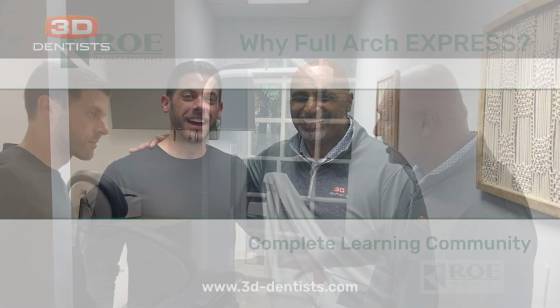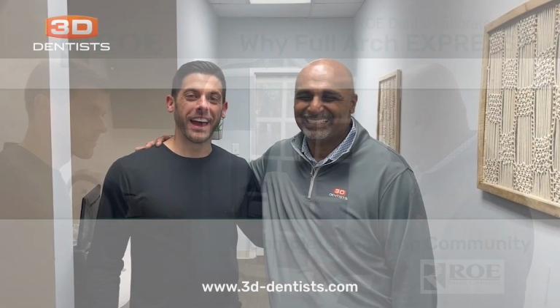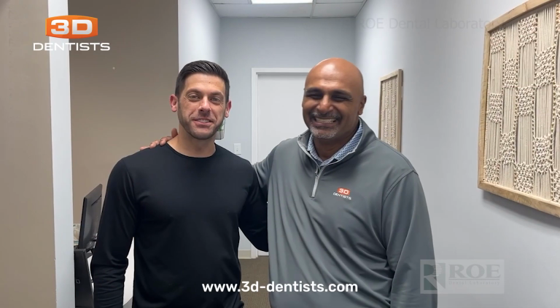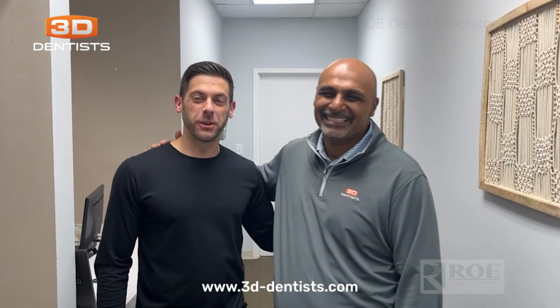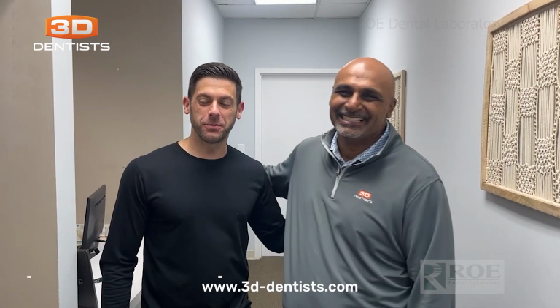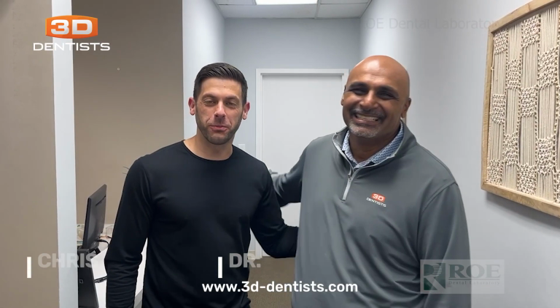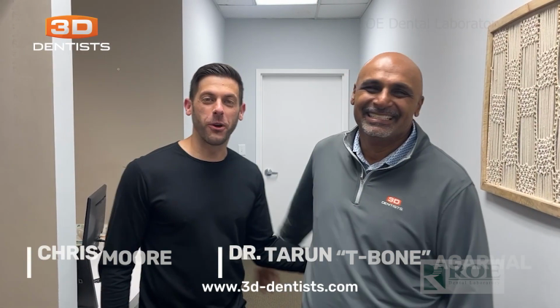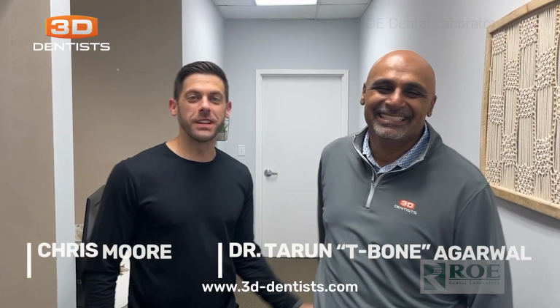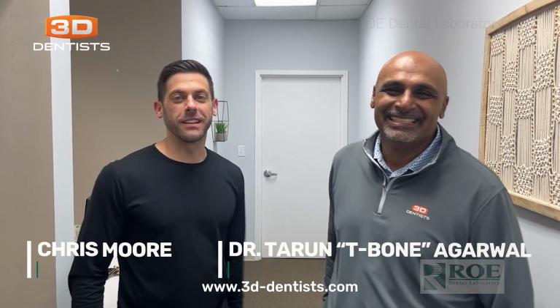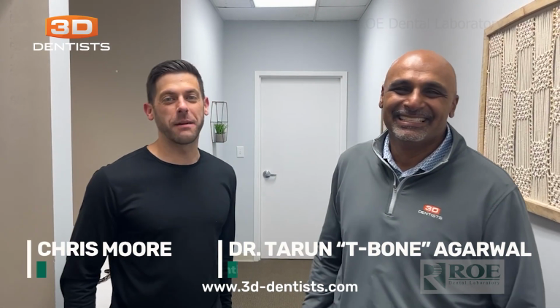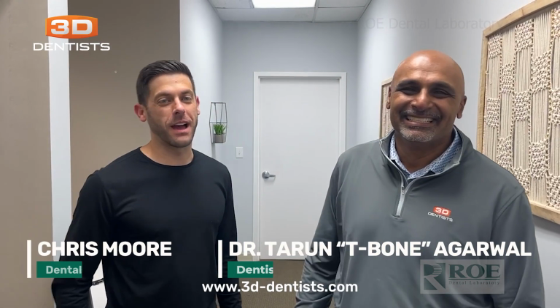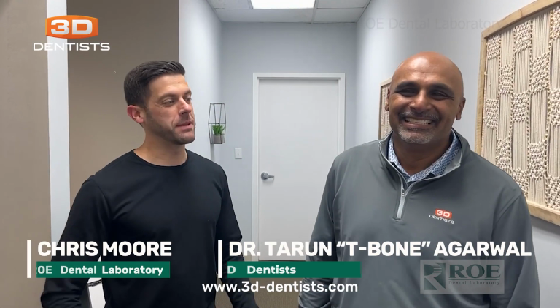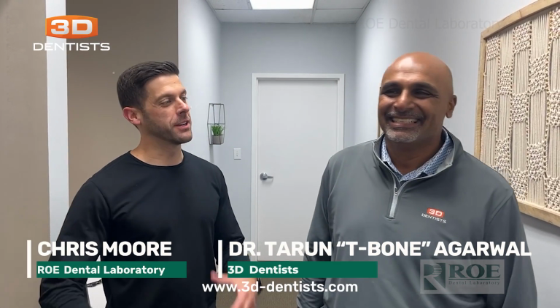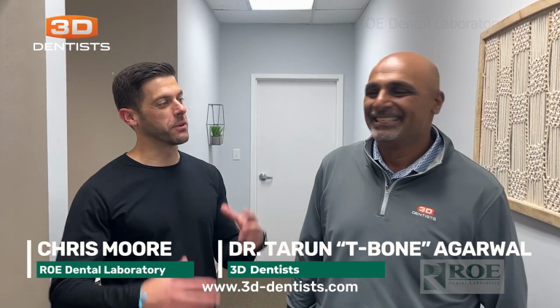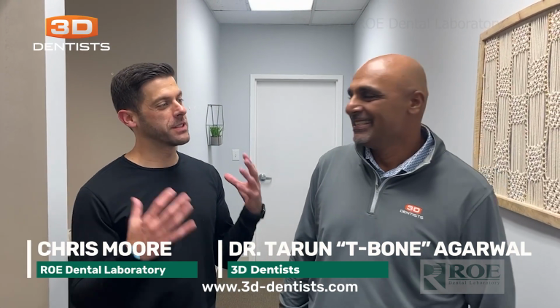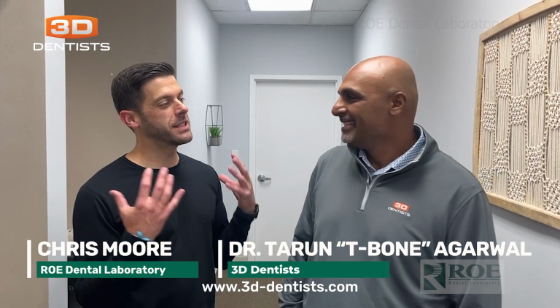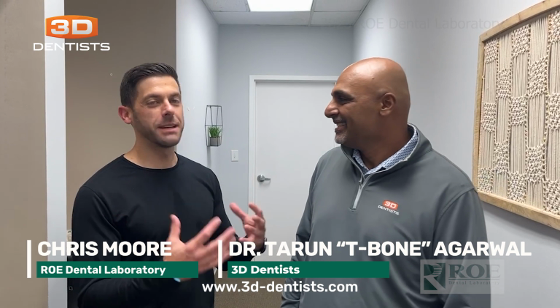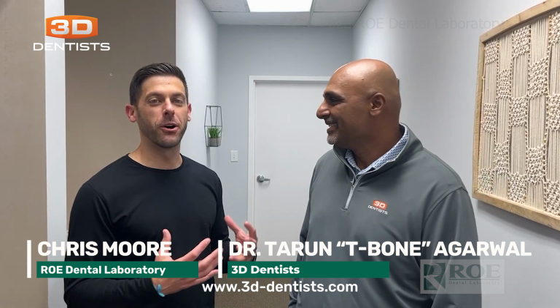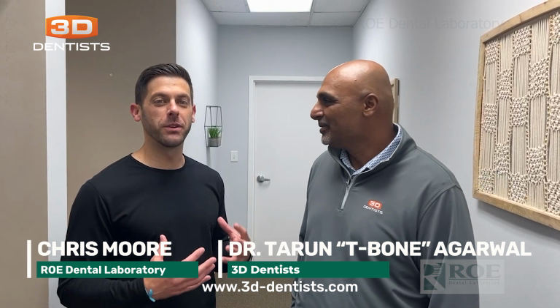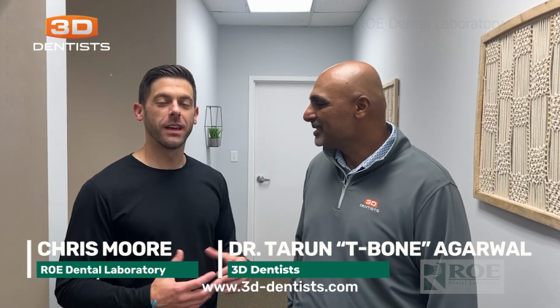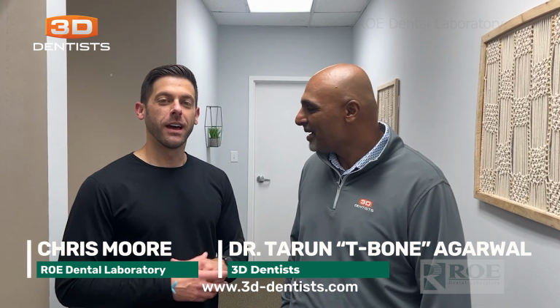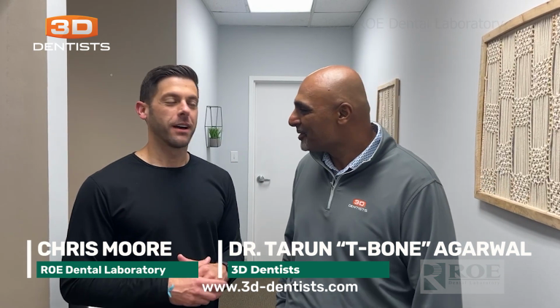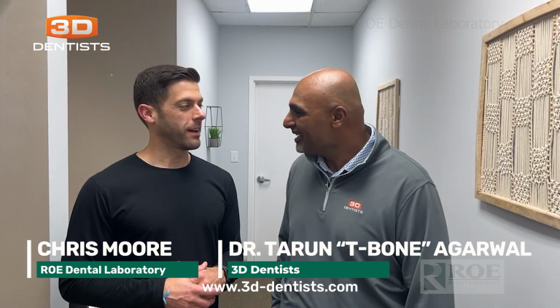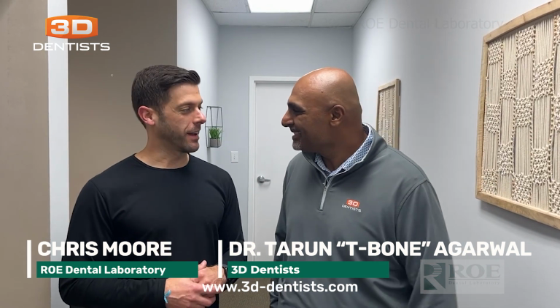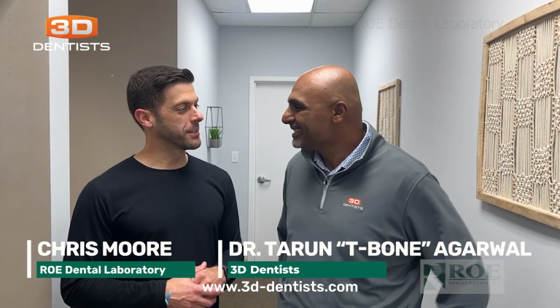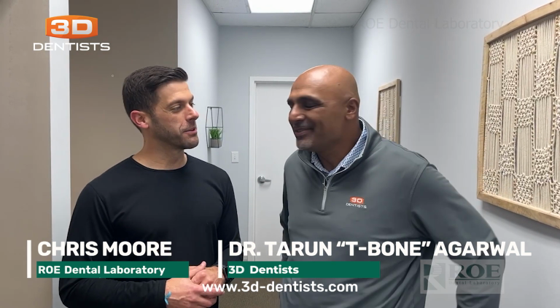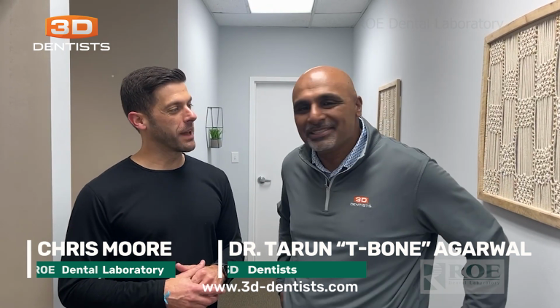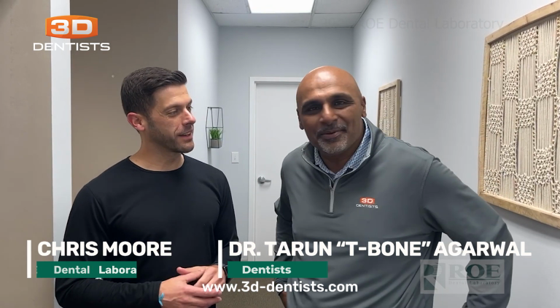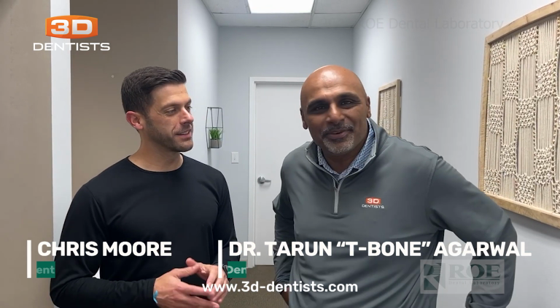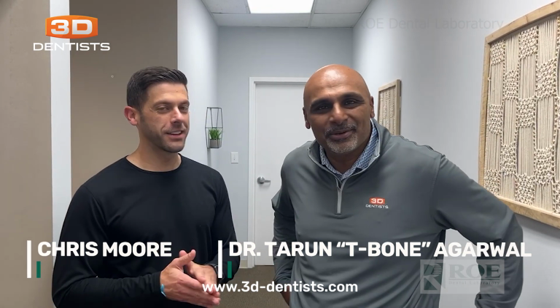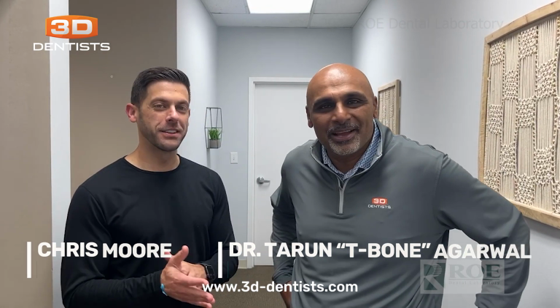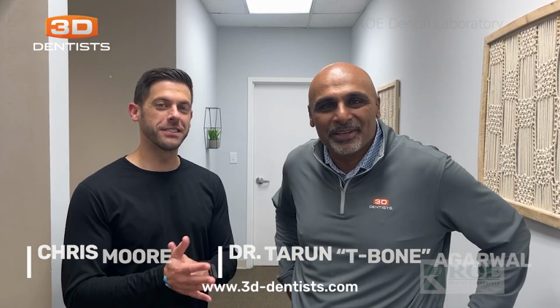Hey, it's Chris with ROE Dental Lab, and I'm here with T-Bone. What's up, Chris? How you doing? What's up, folks? How are you?